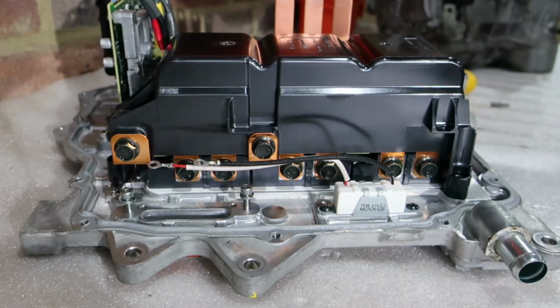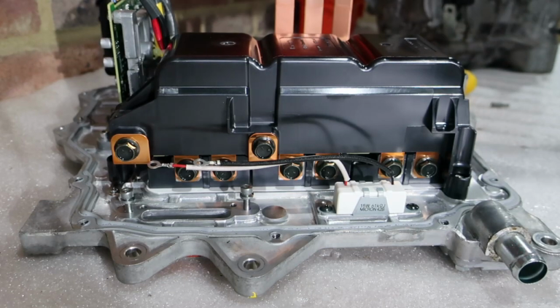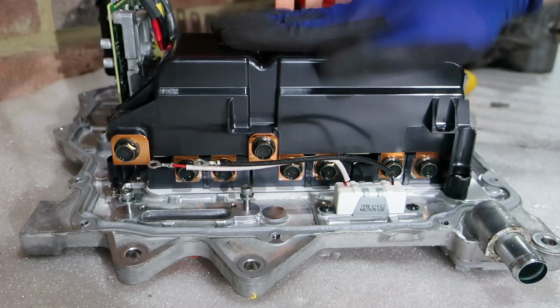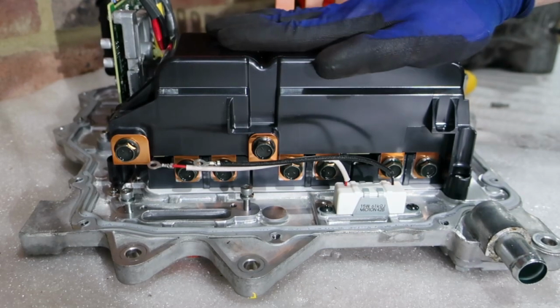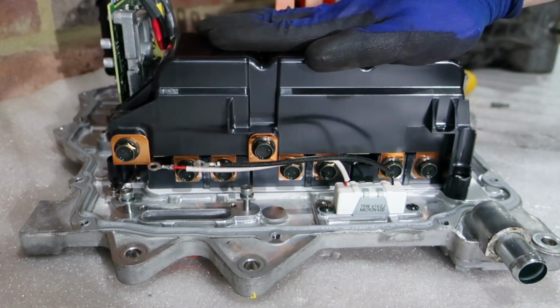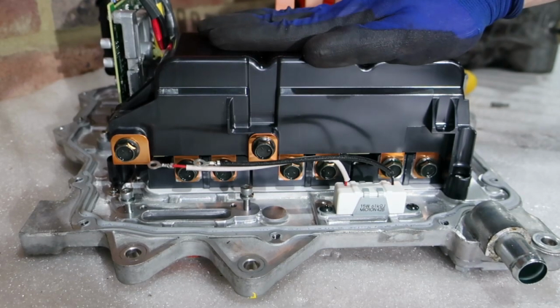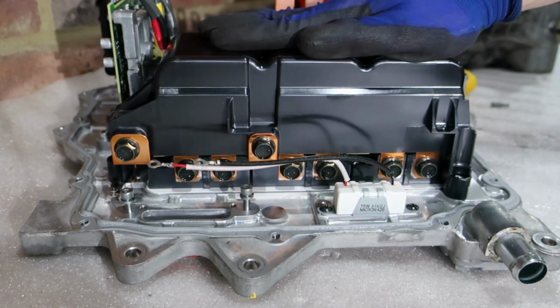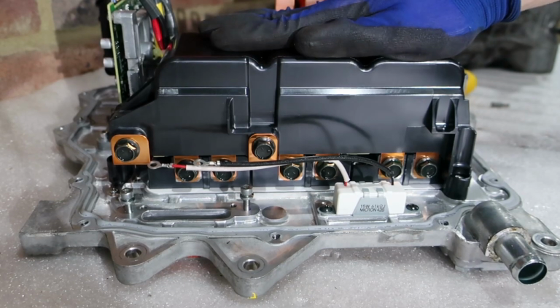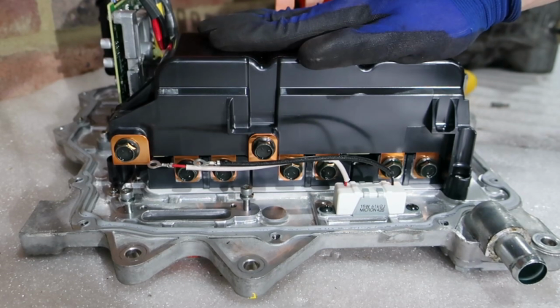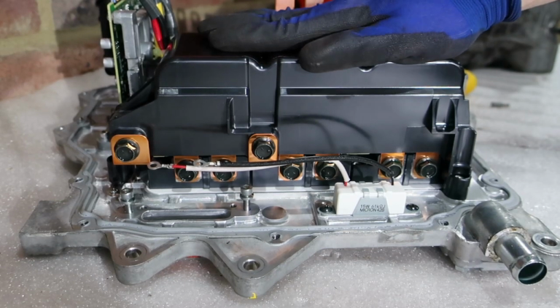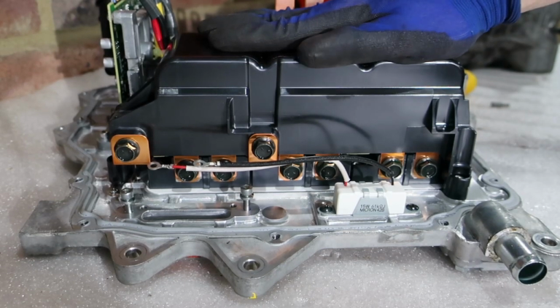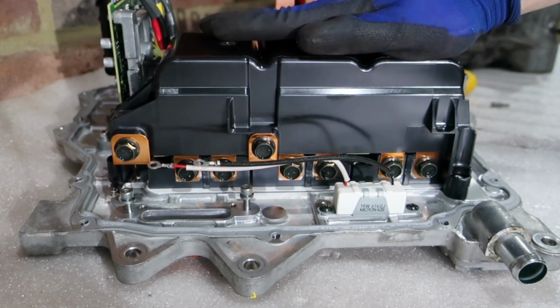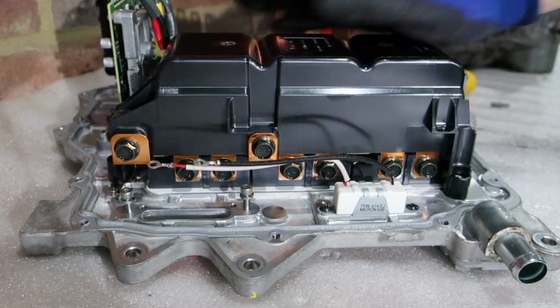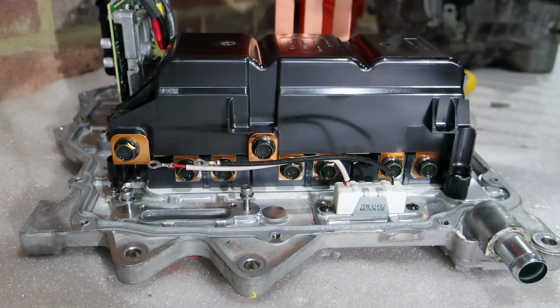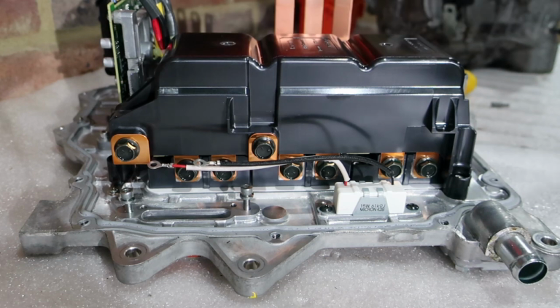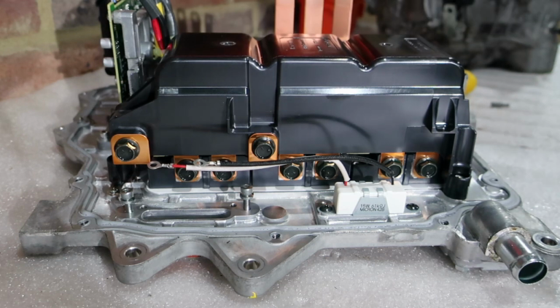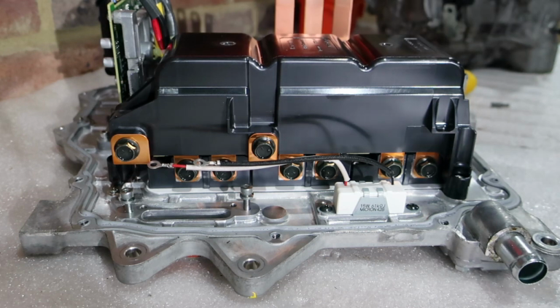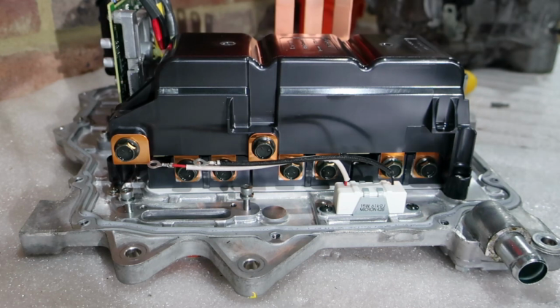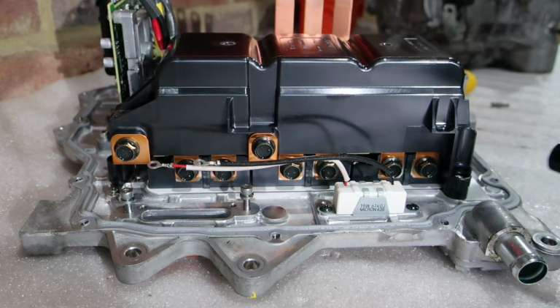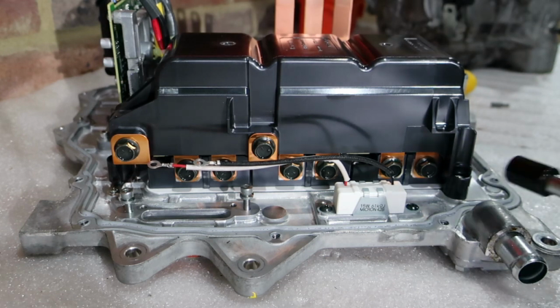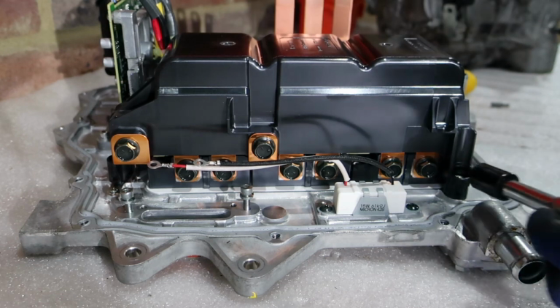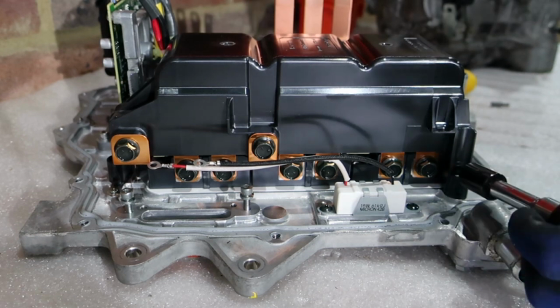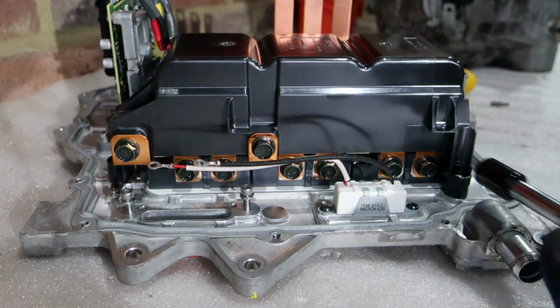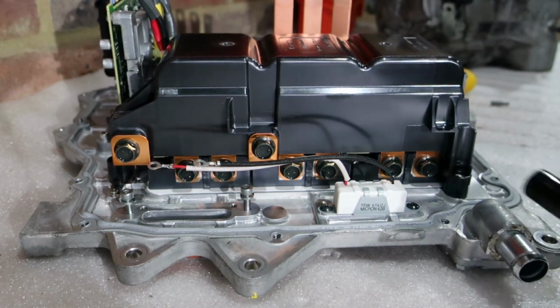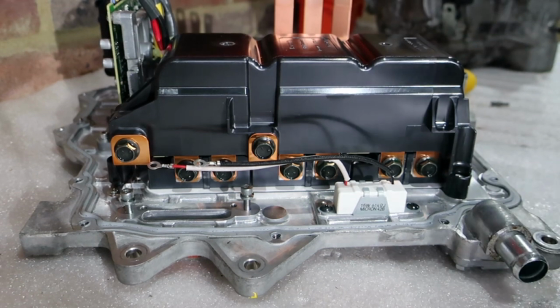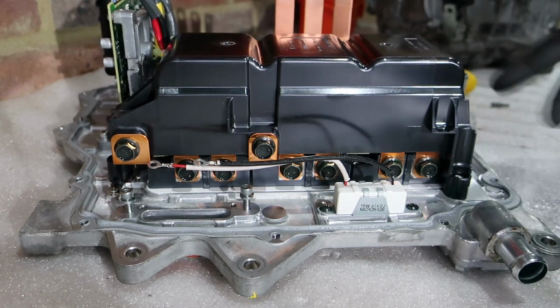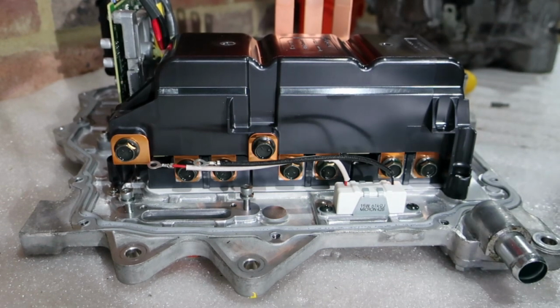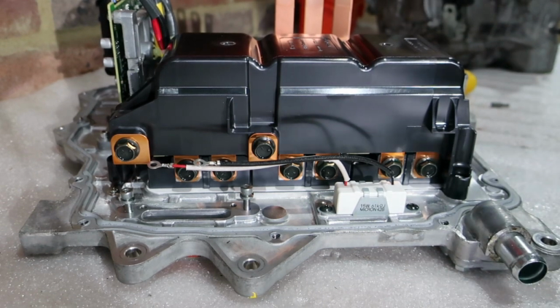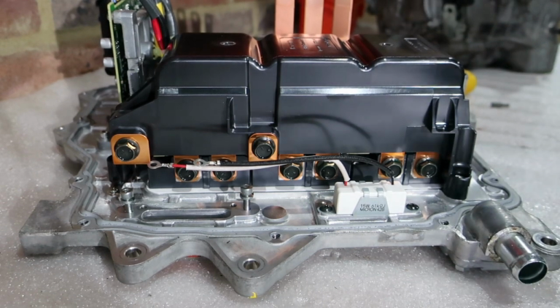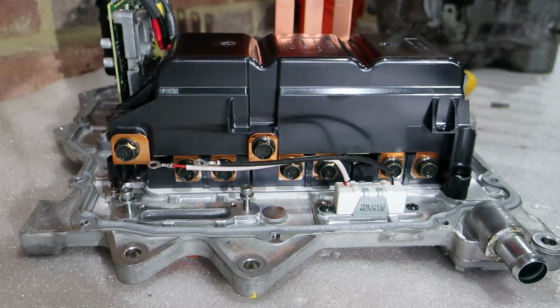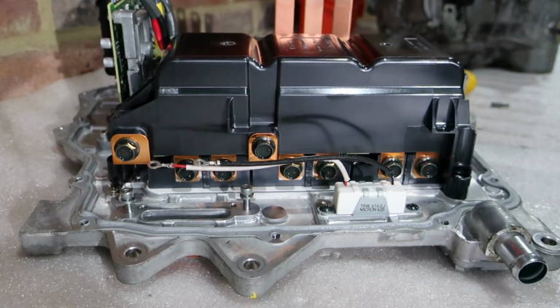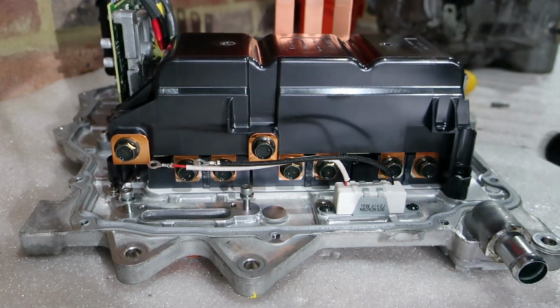So first off, we're going to remove the capacitor so we can look at what's underneath it.